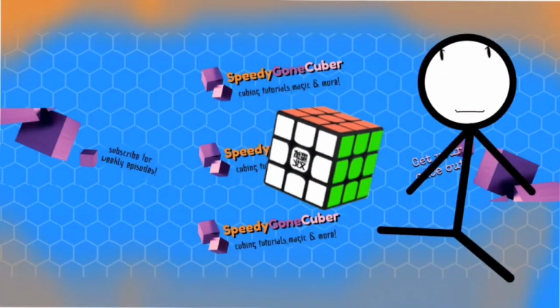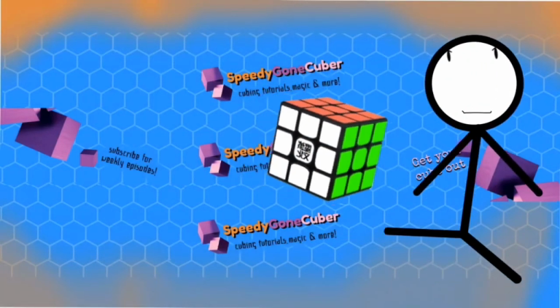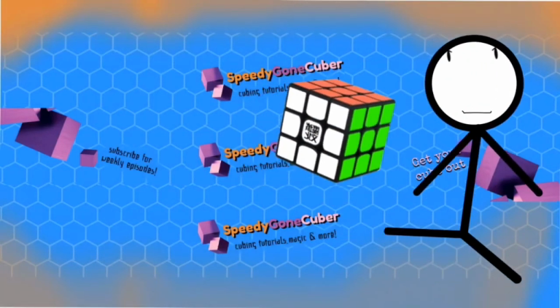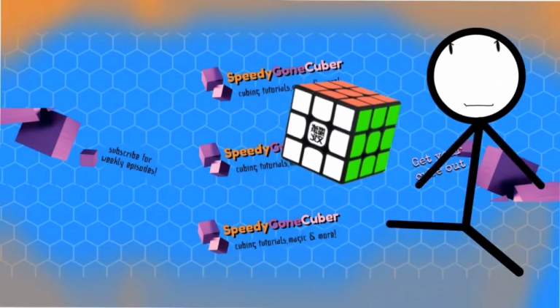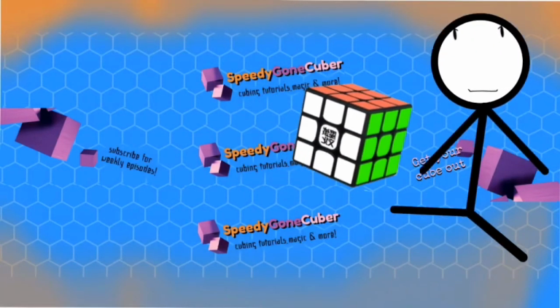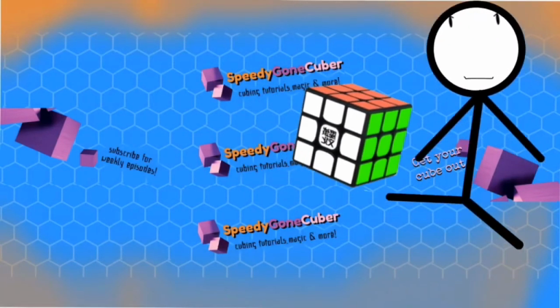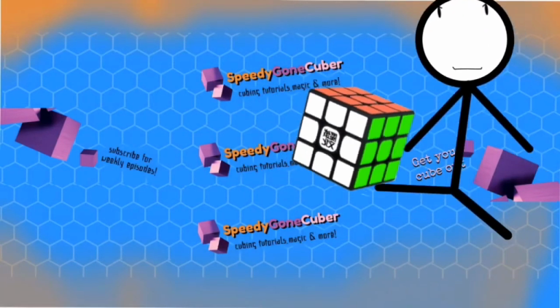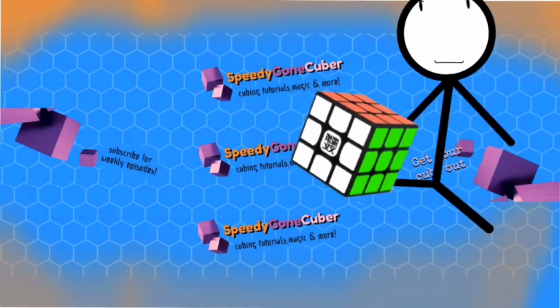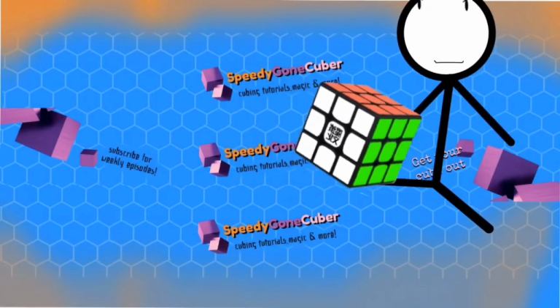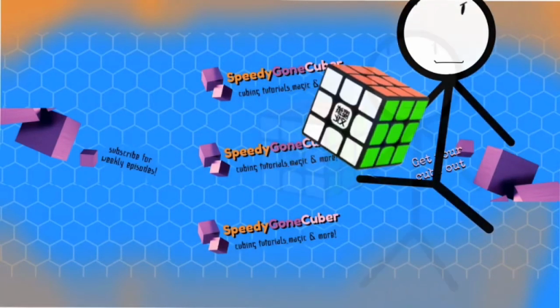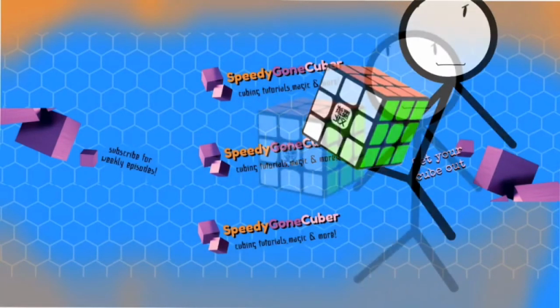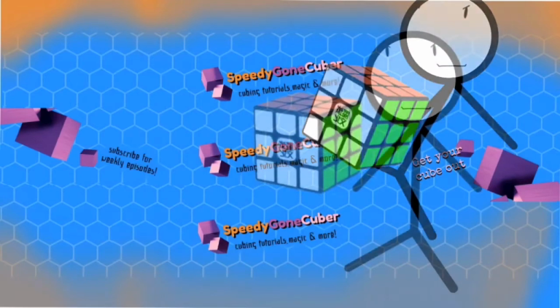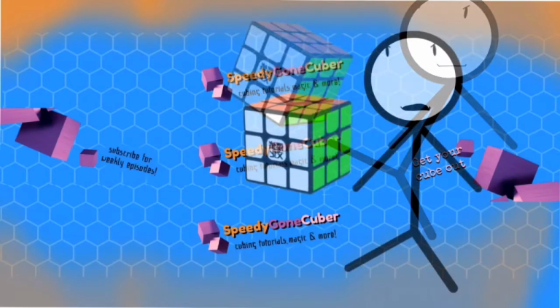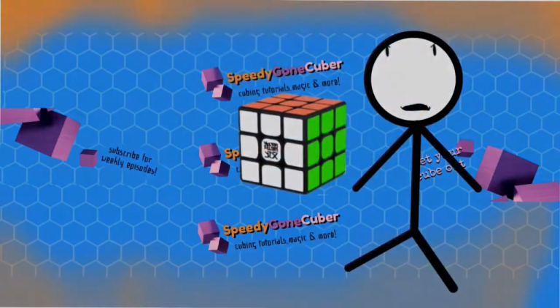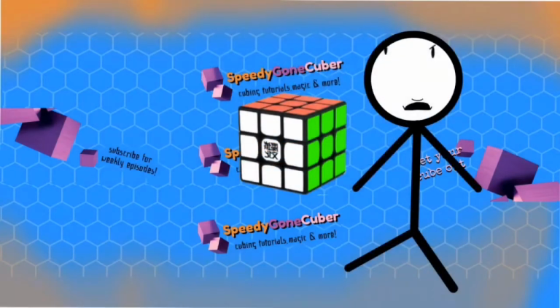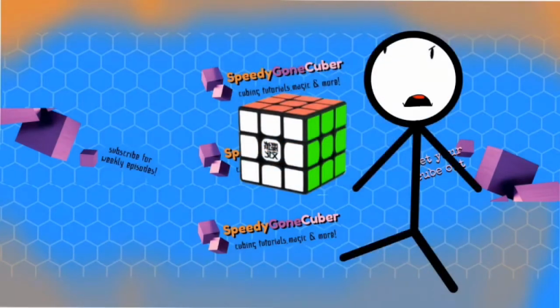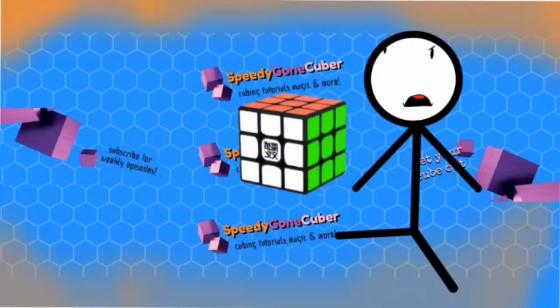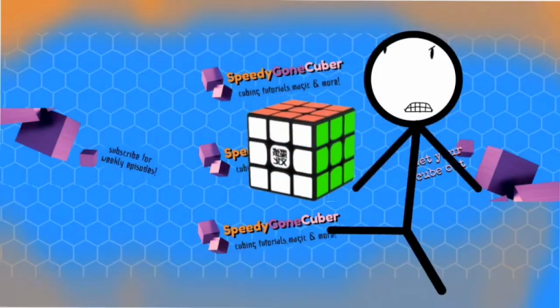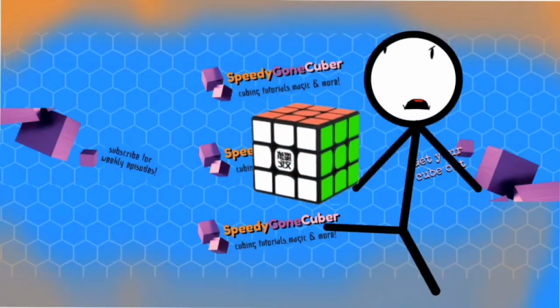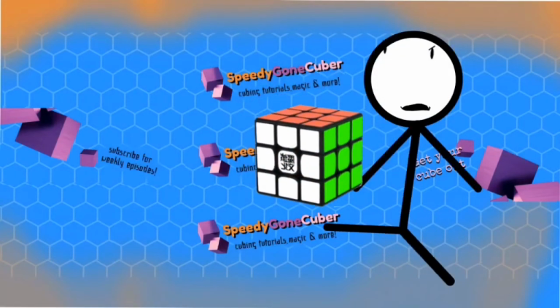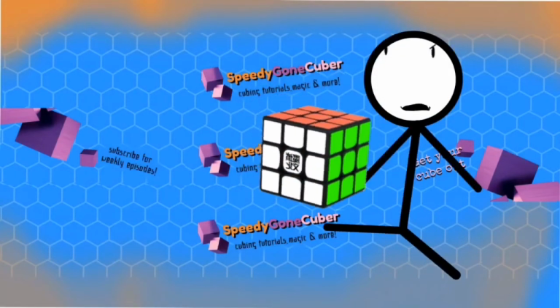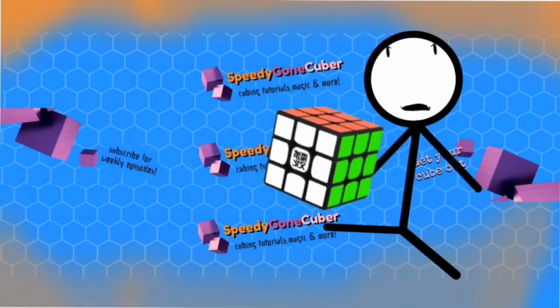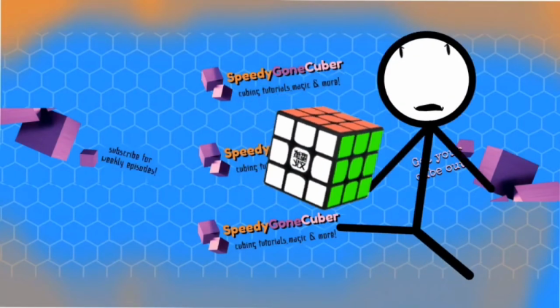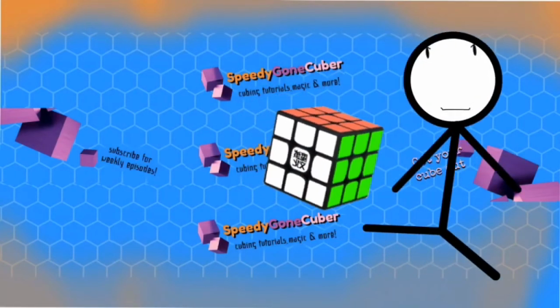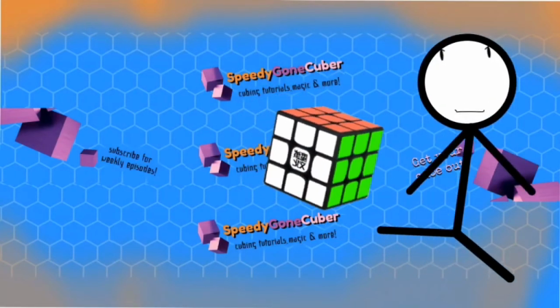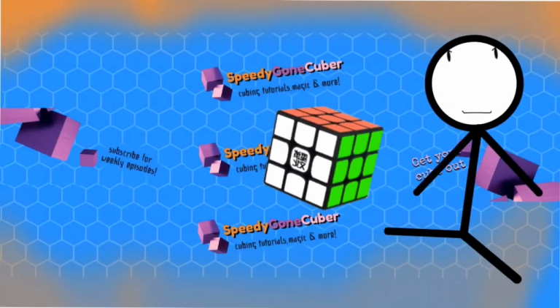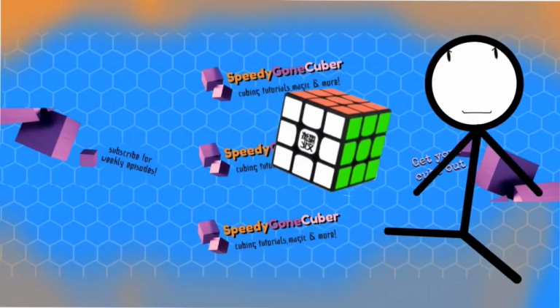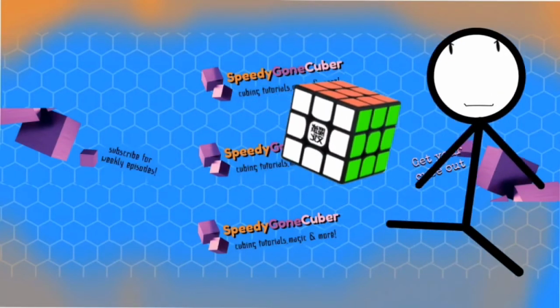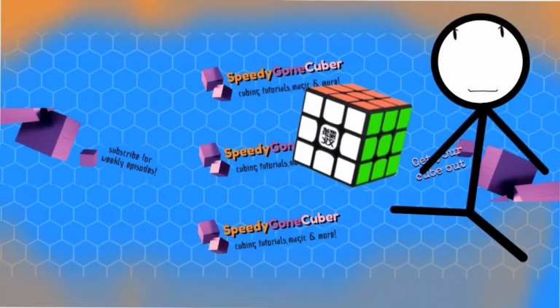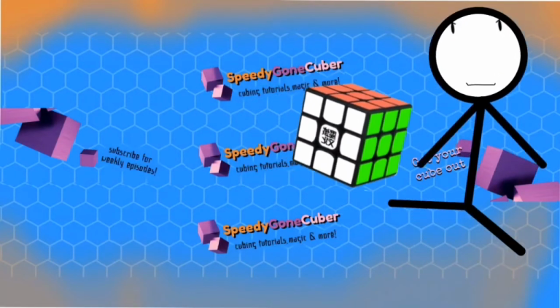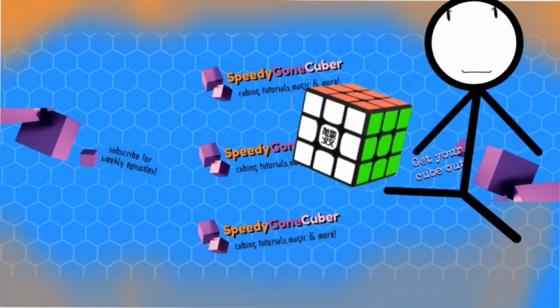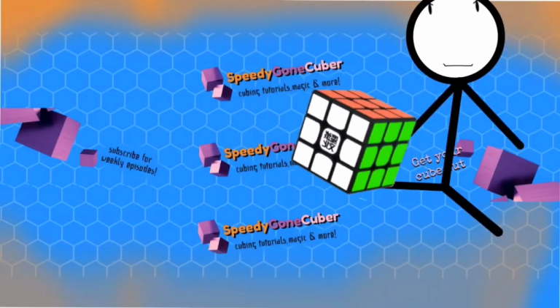Wow, I don't think a dot can actually just turn into a proper Rubik's Cube that actually works.